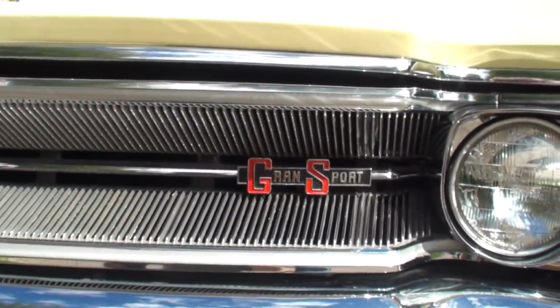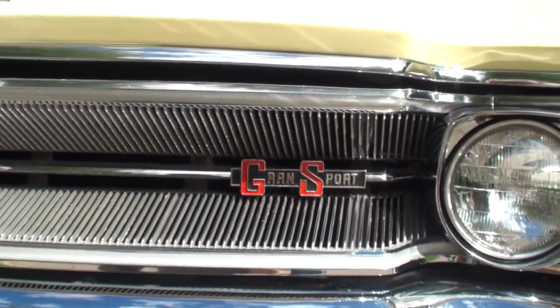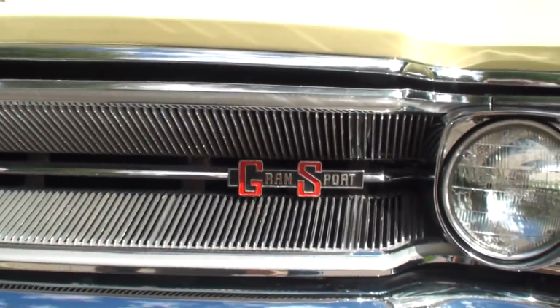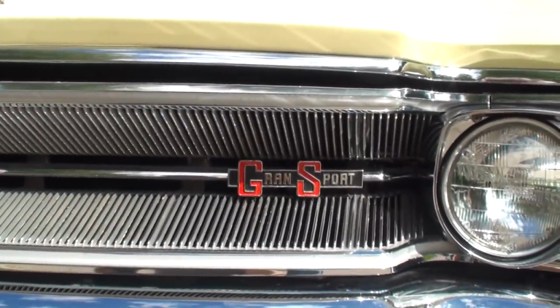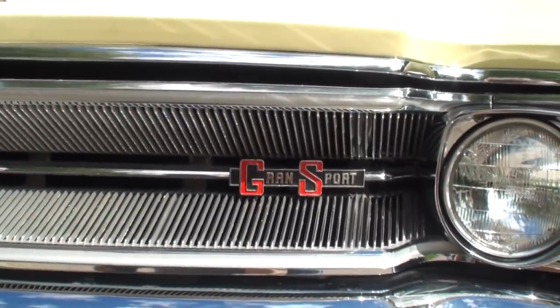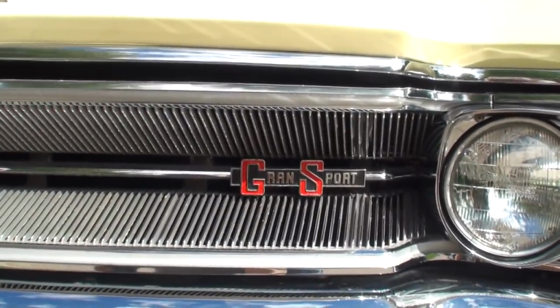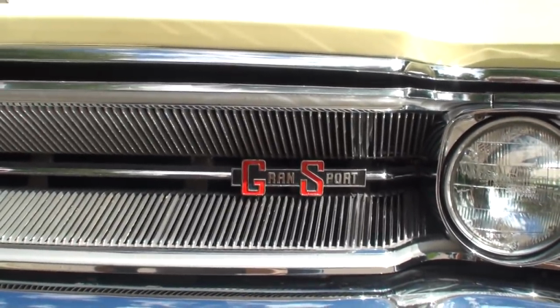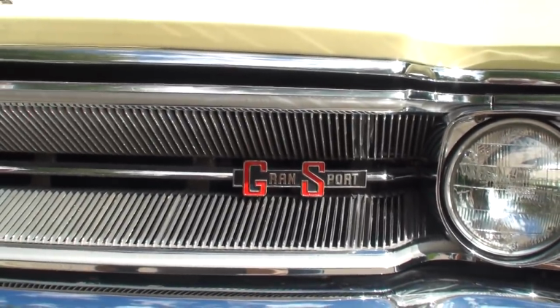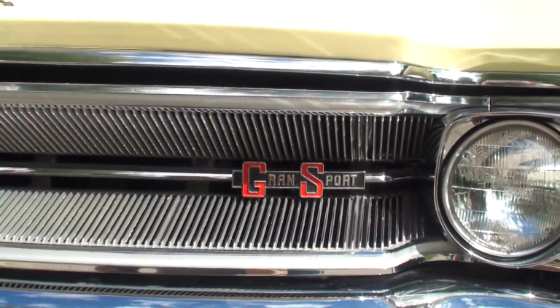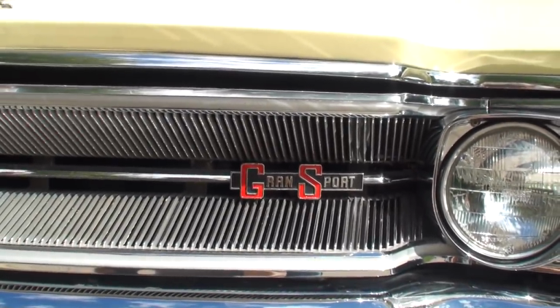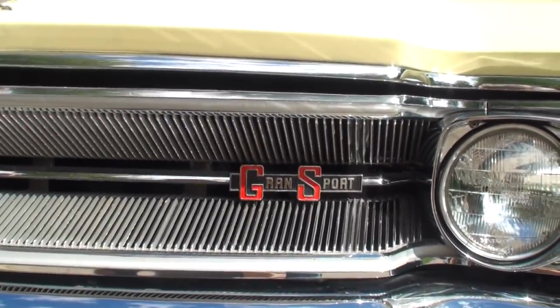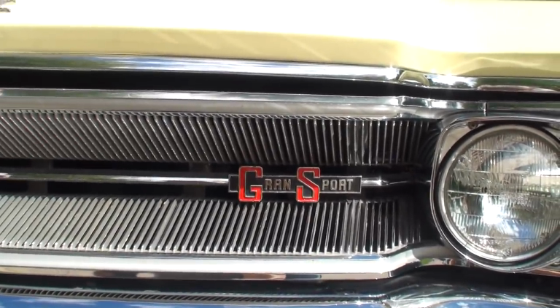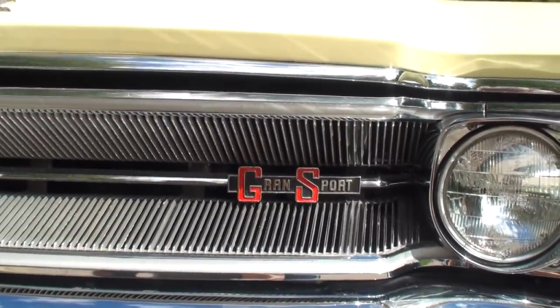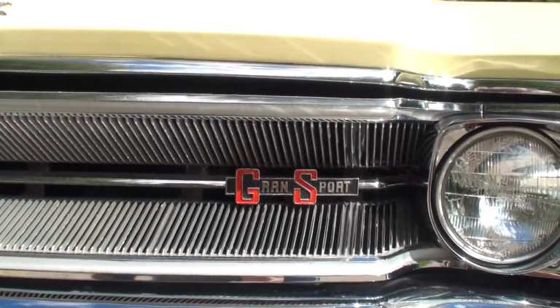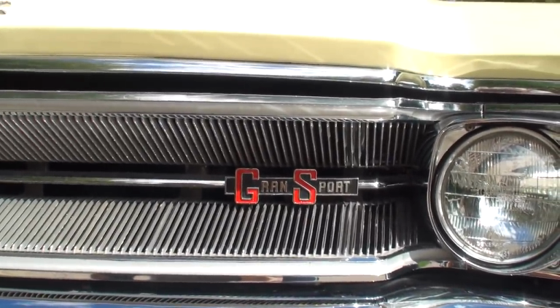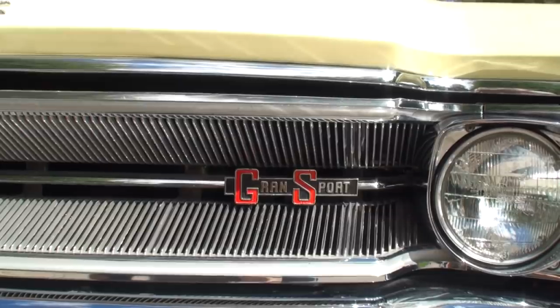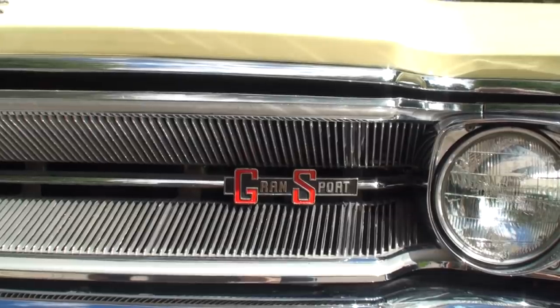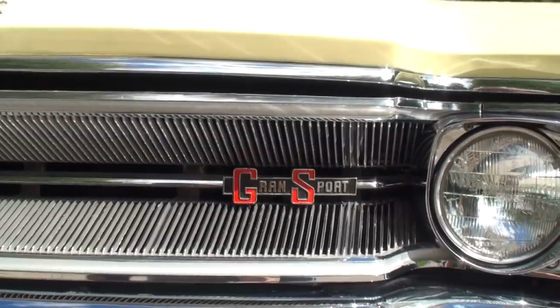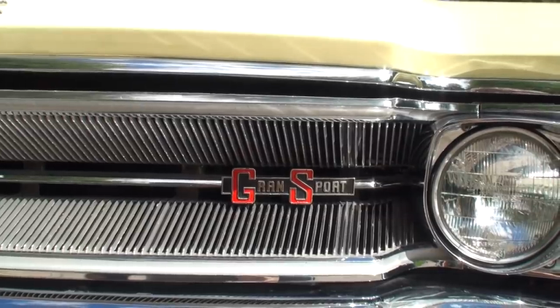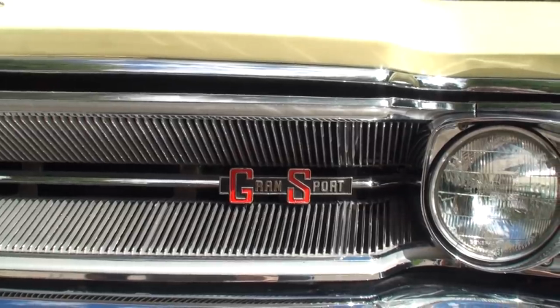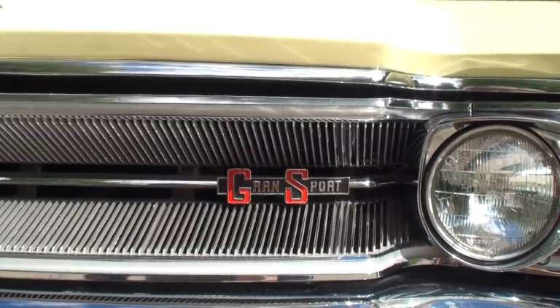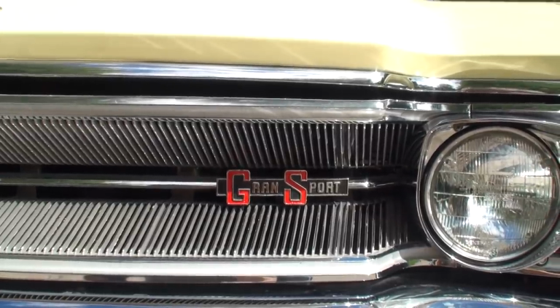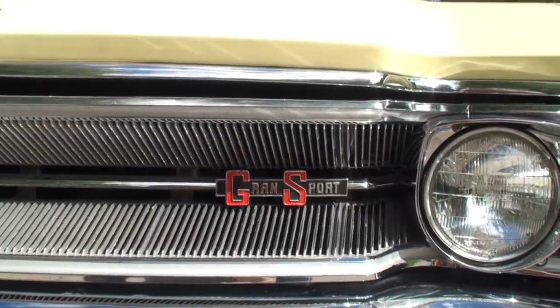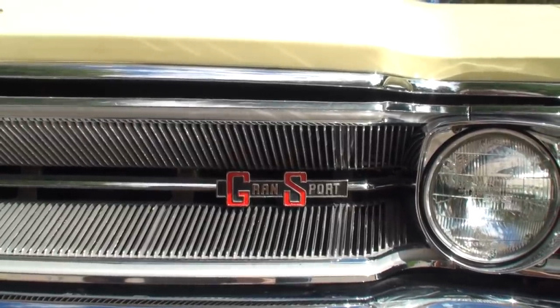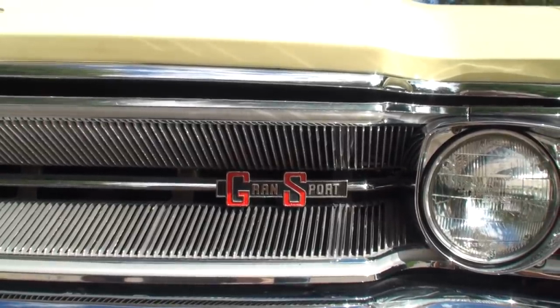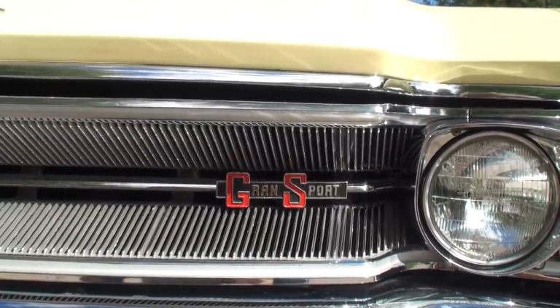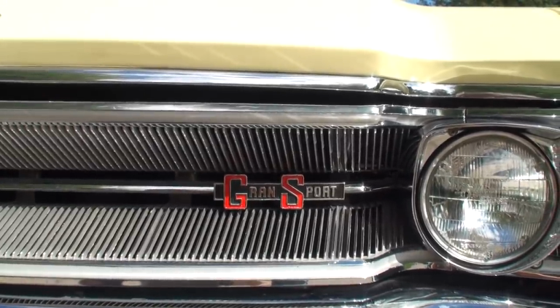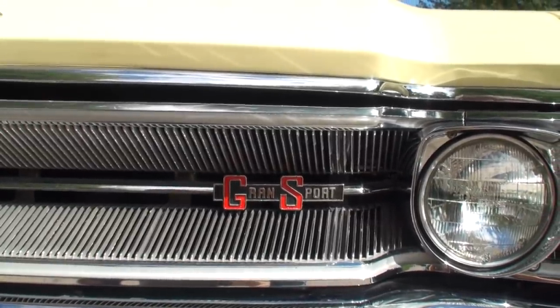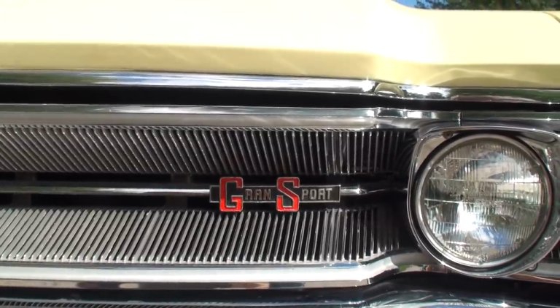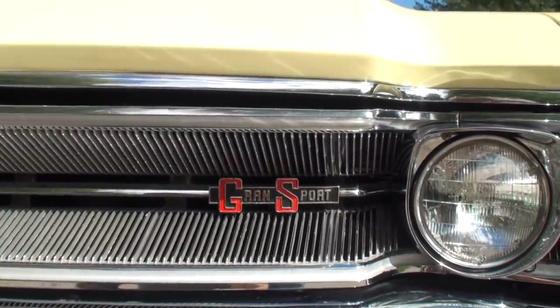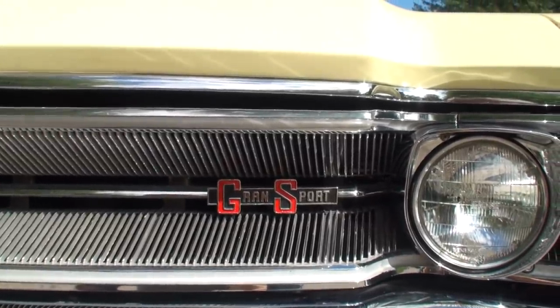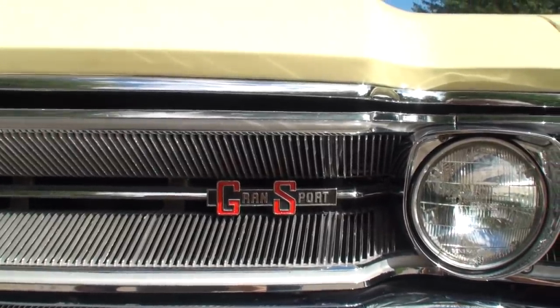Now, how long have you had this one? About 20 years. Wow. So it's a member of the family. Oh, yes.